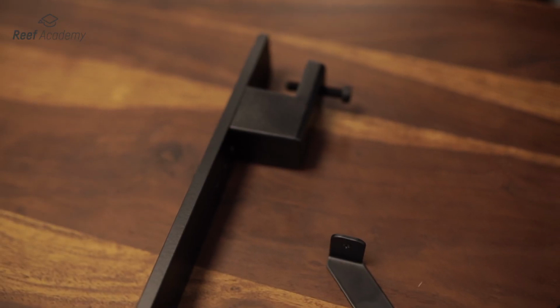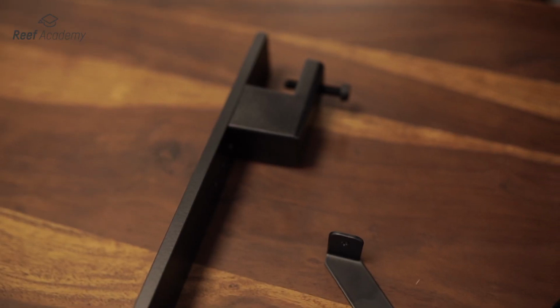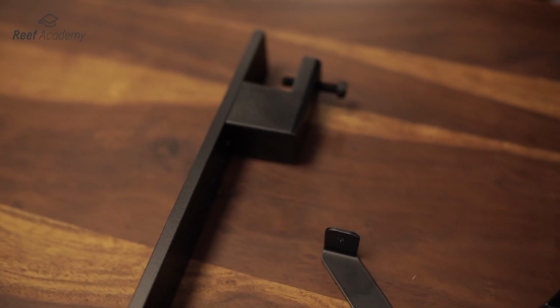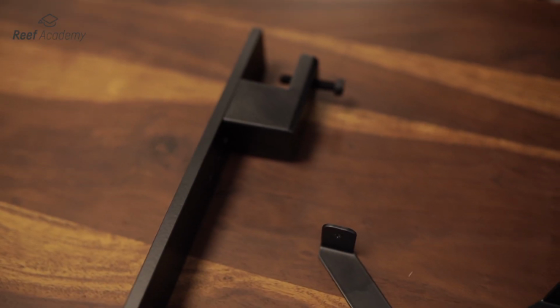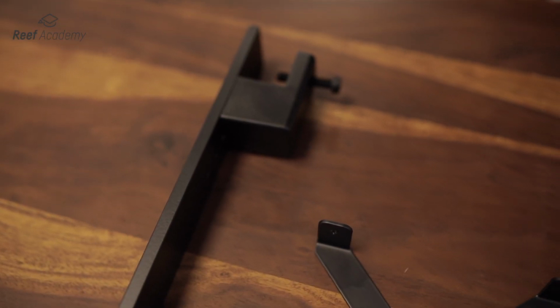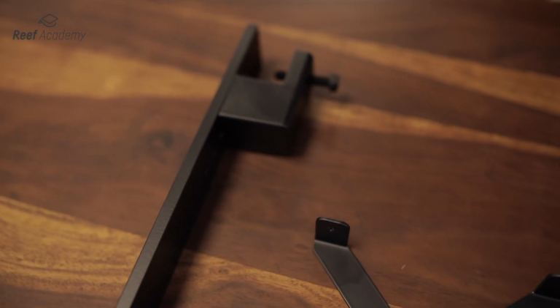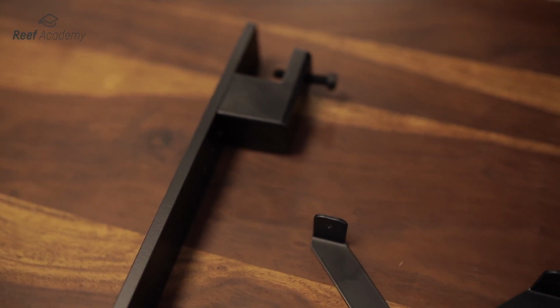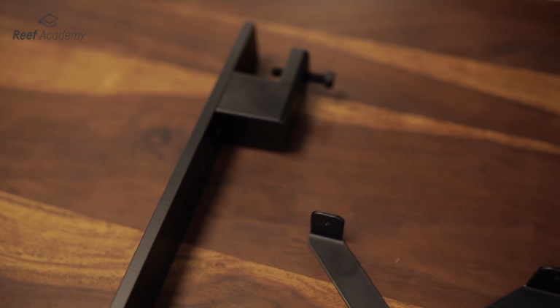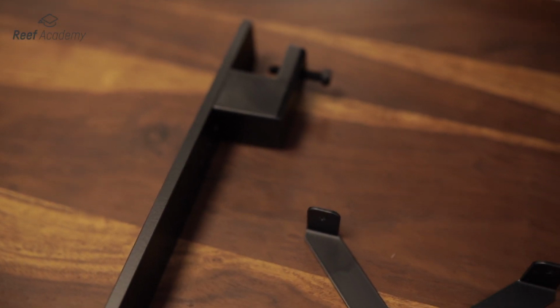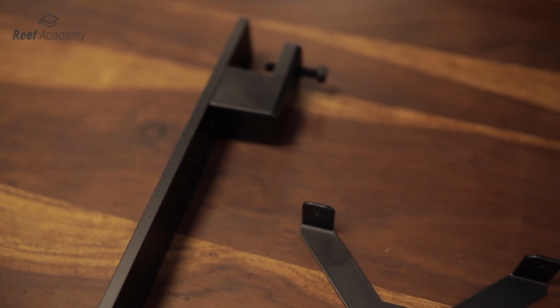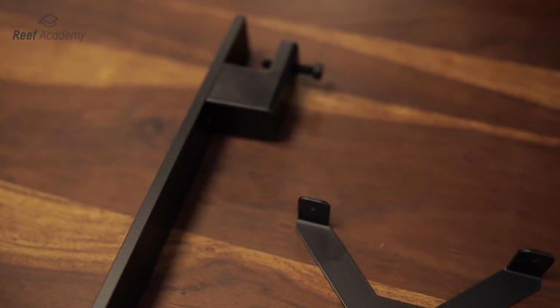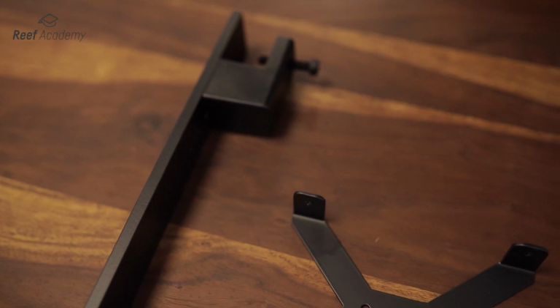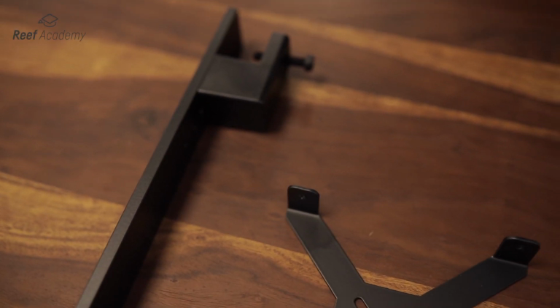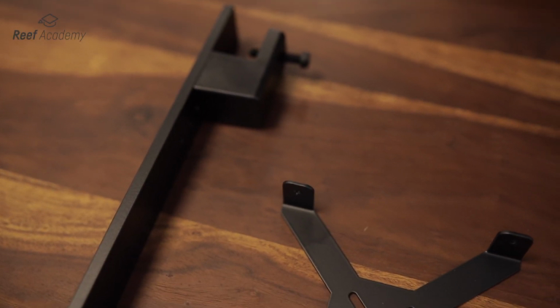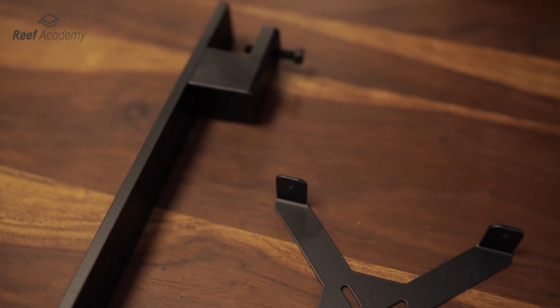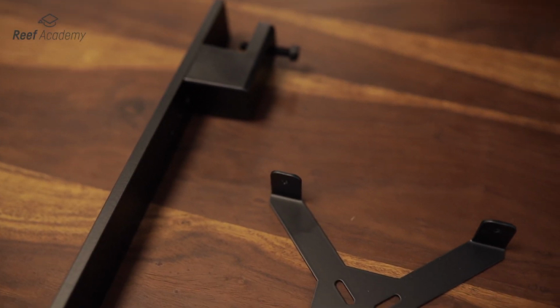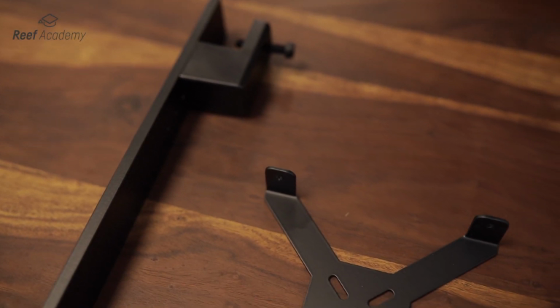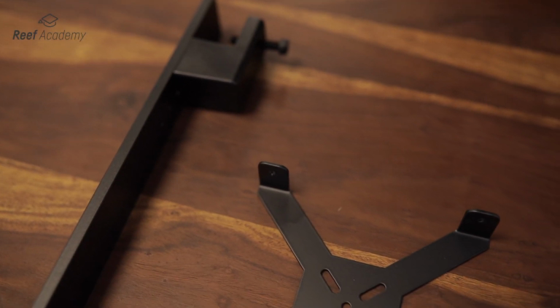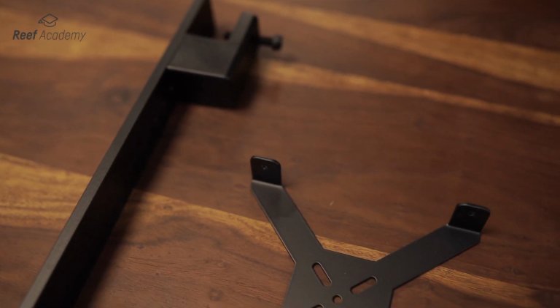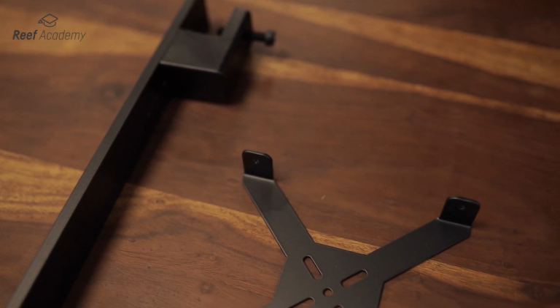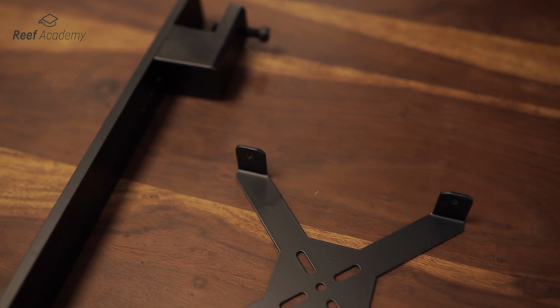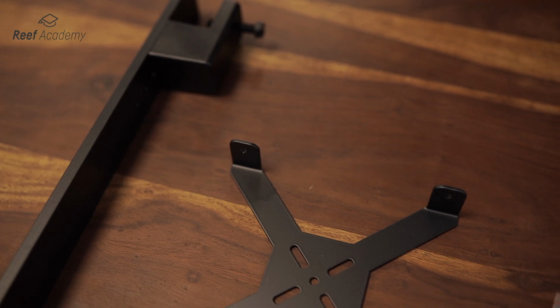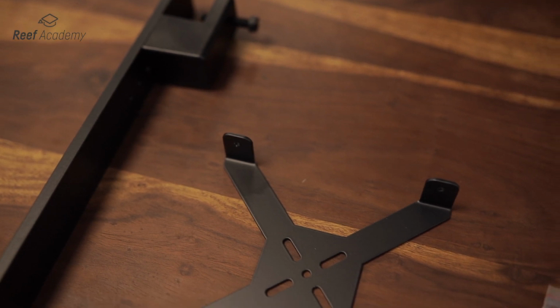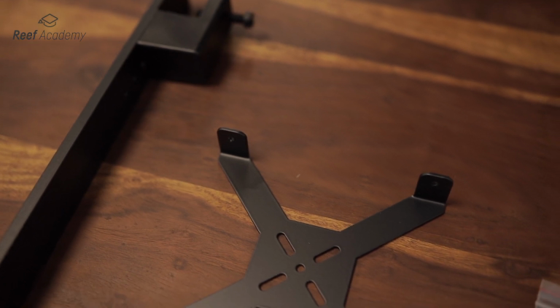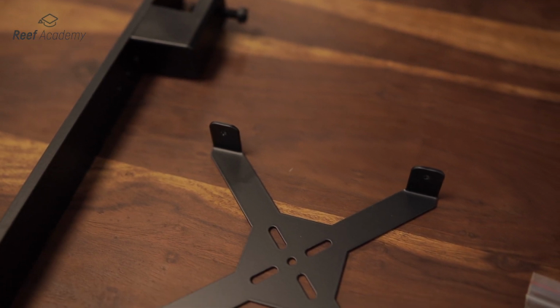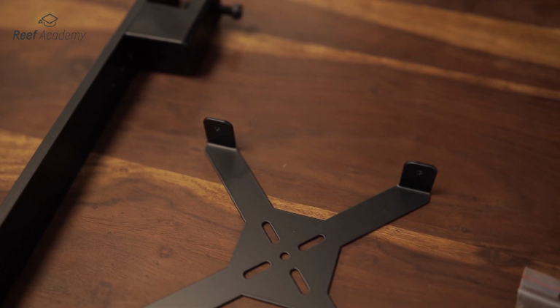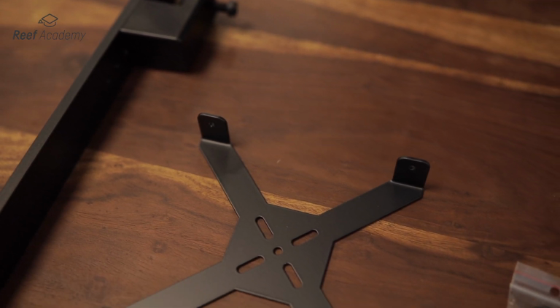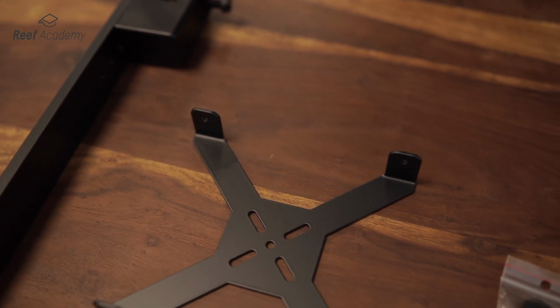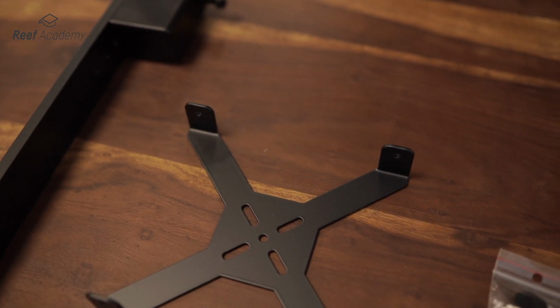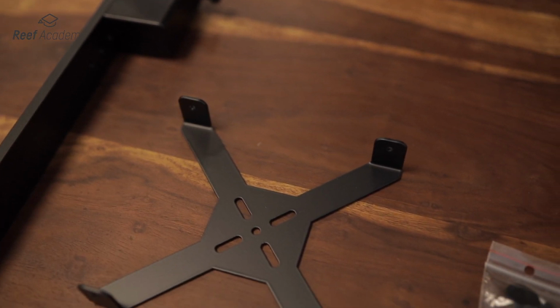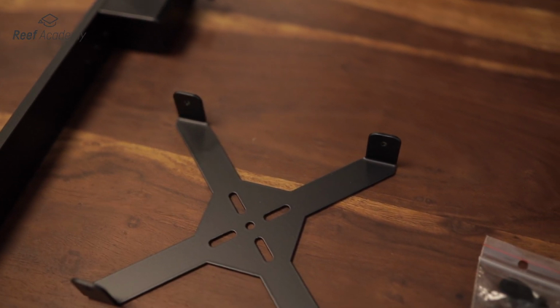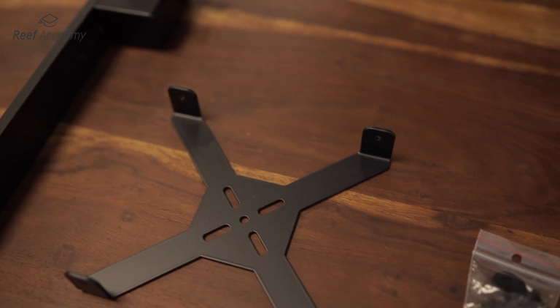In the box with the hanger, you will find an arm, an X handle, screws and an outlet key.